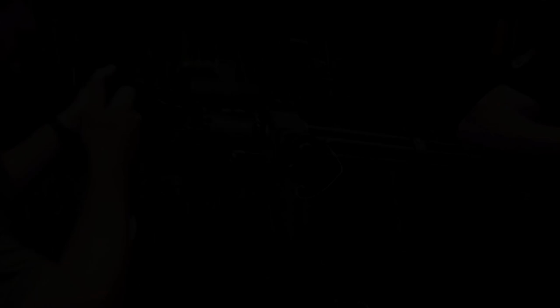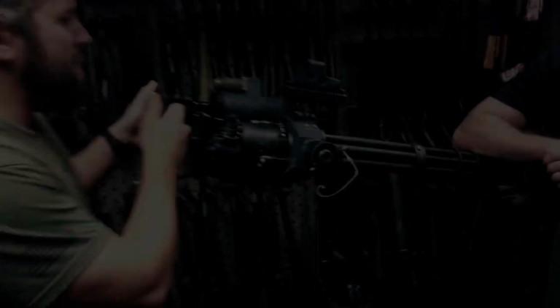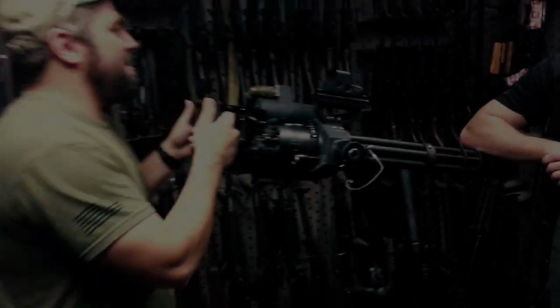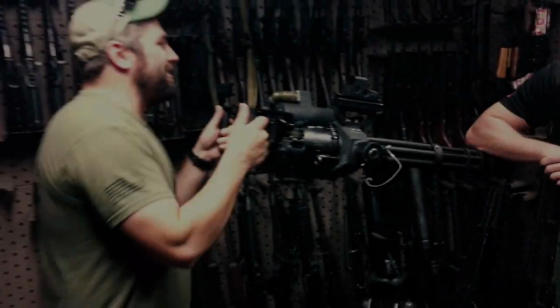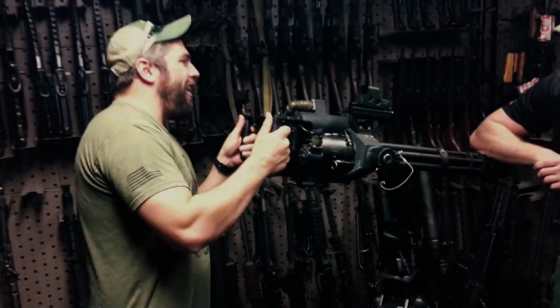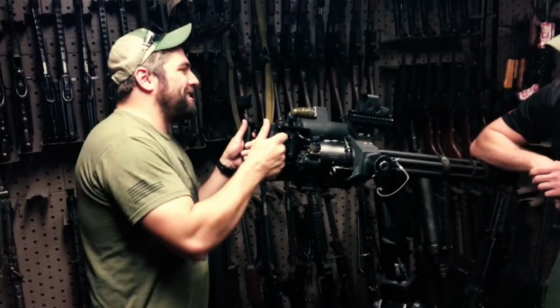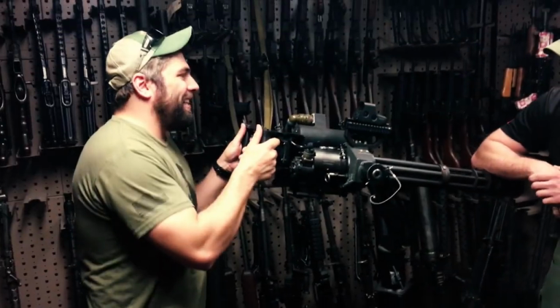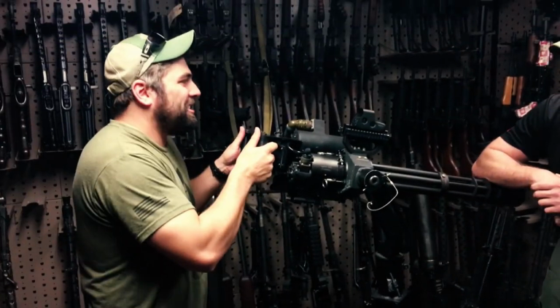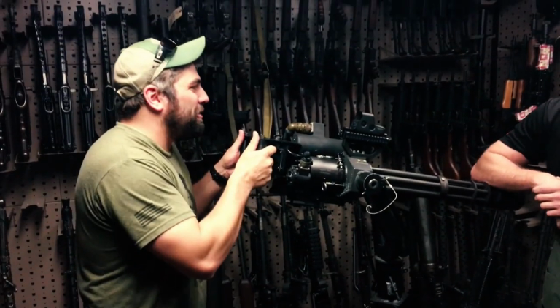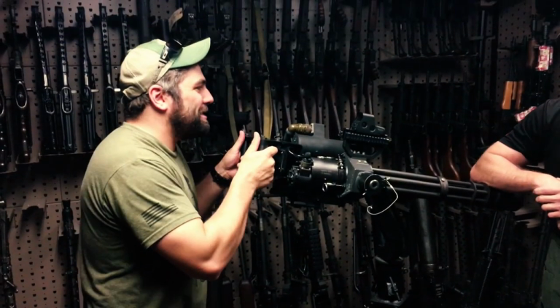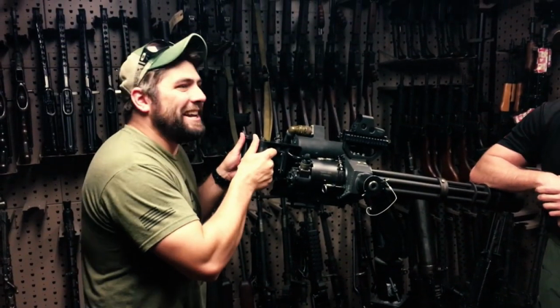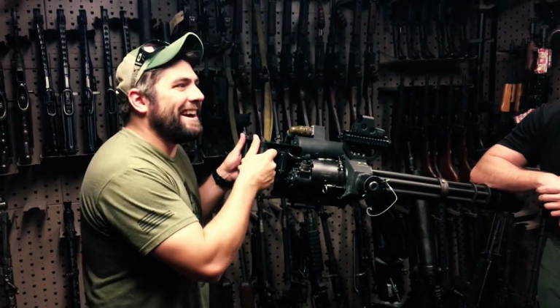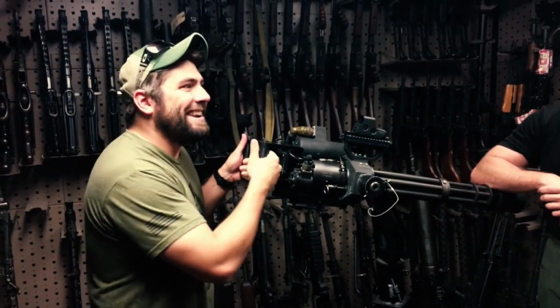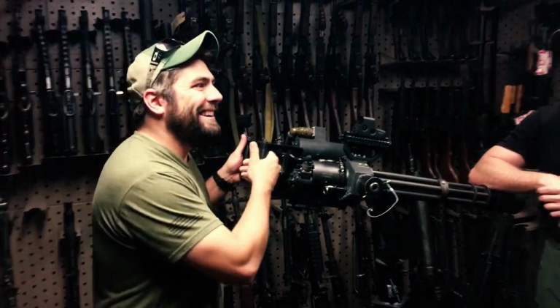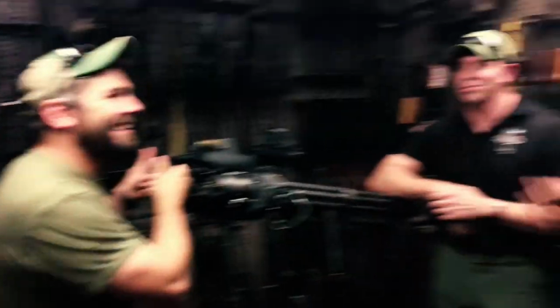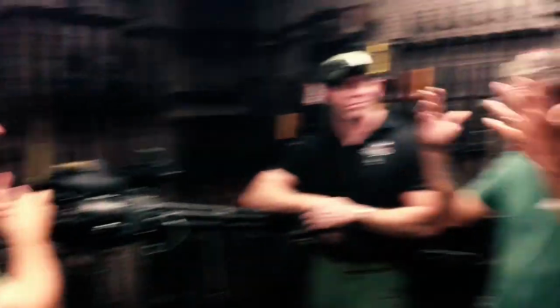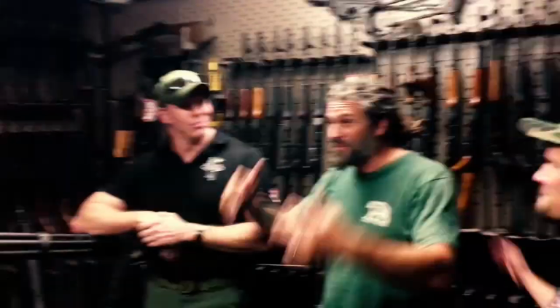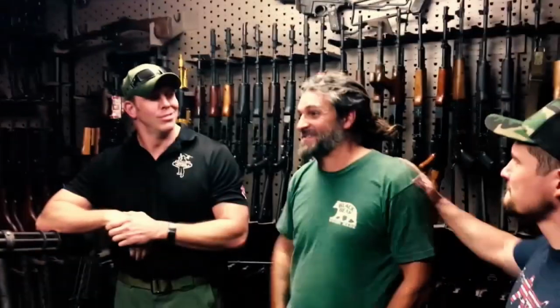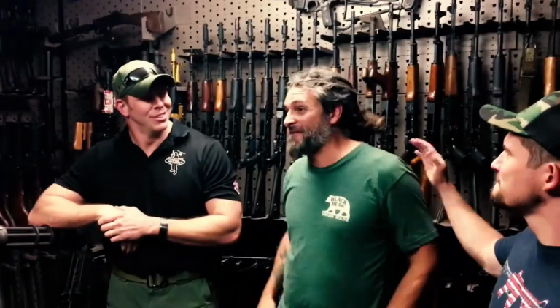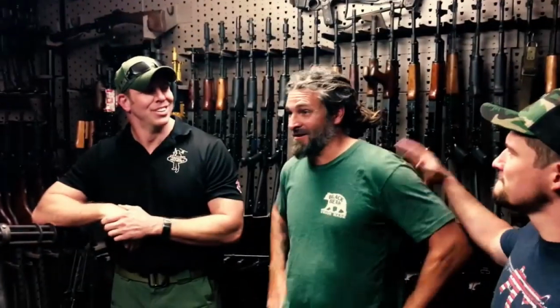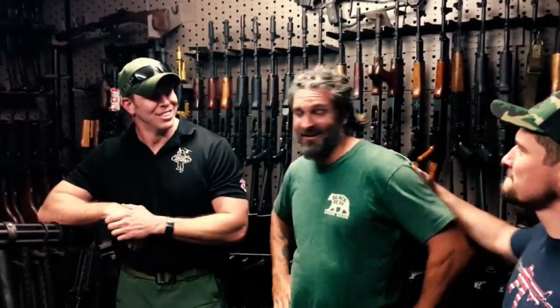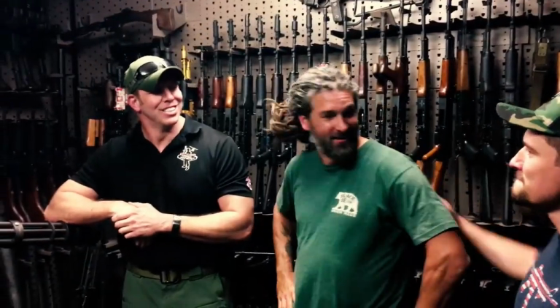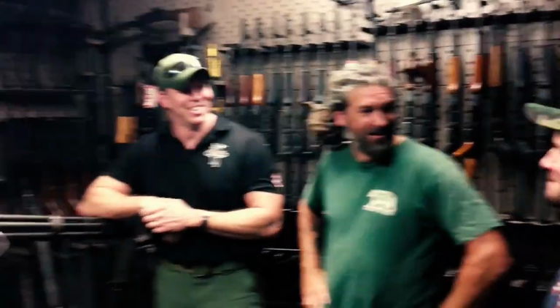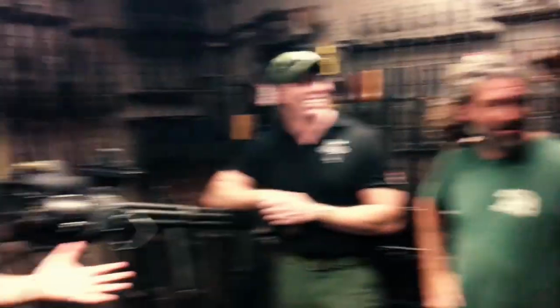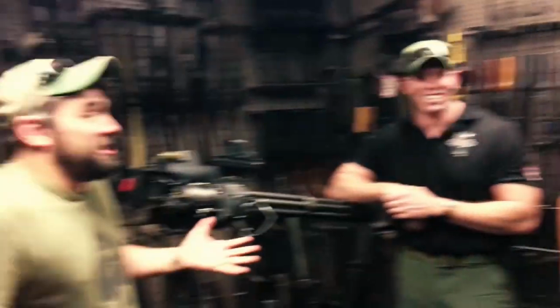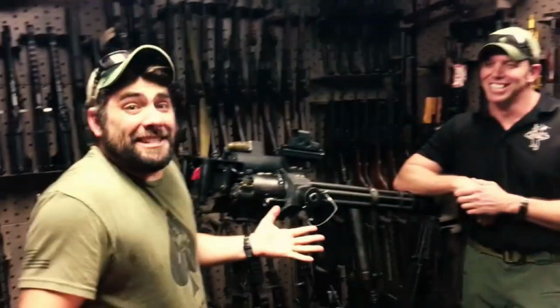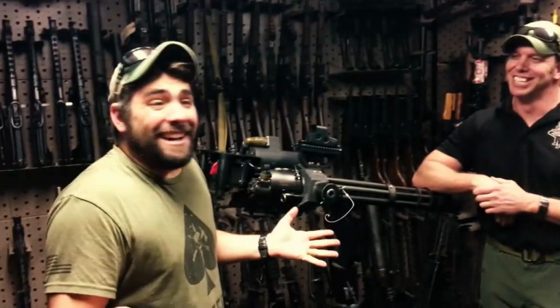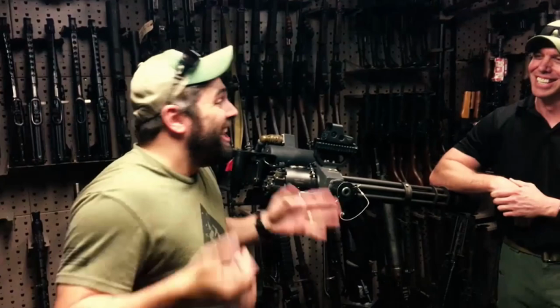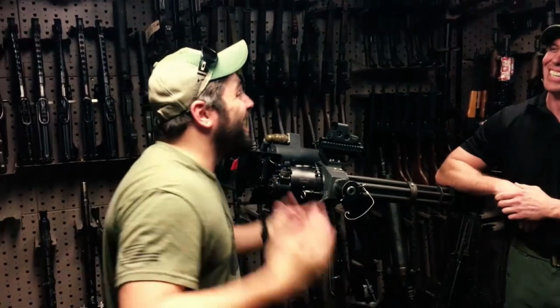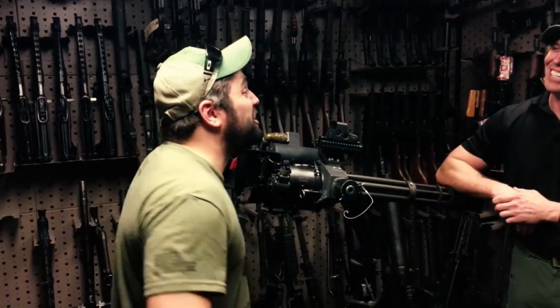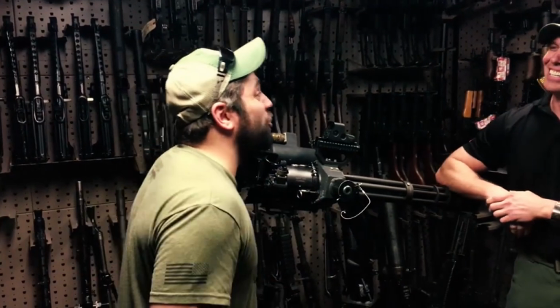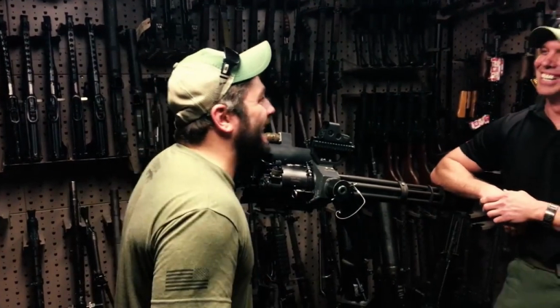Man, that was awesome! I got to shoot this minigun. I got to shoot the MP7. Now that shooting's done, let's drink!